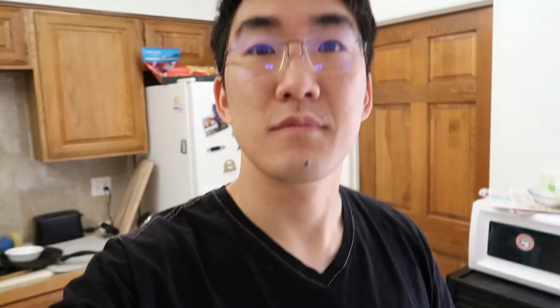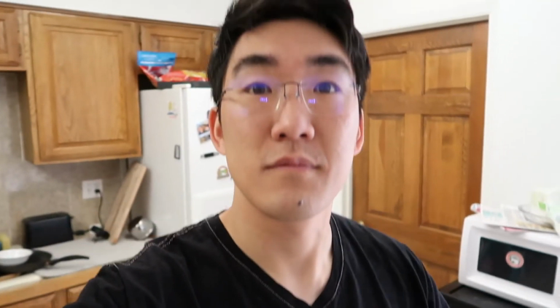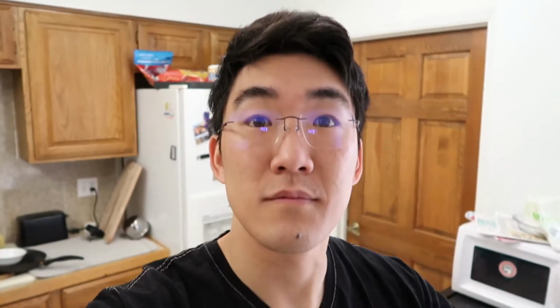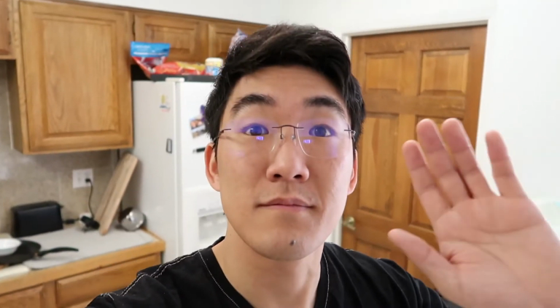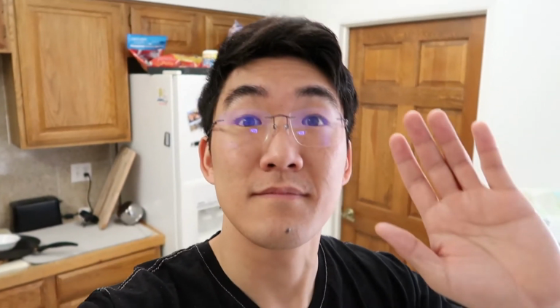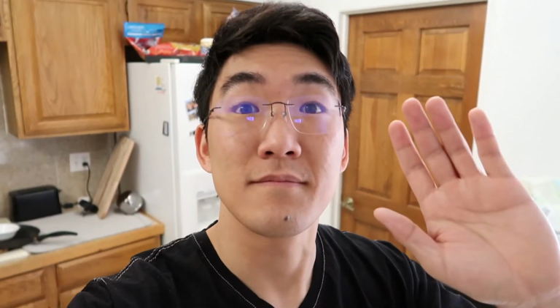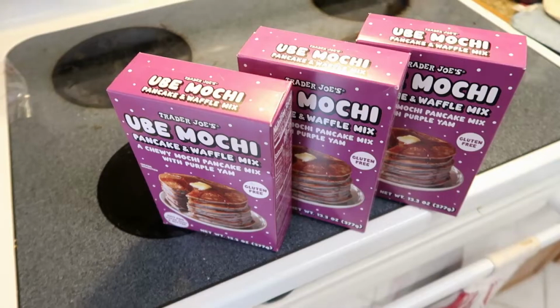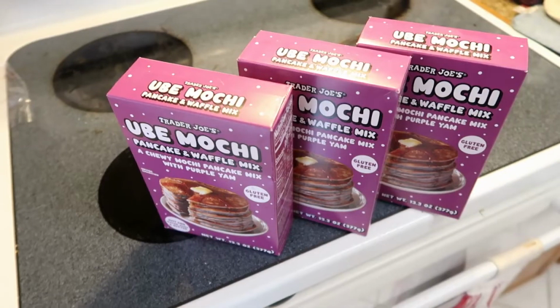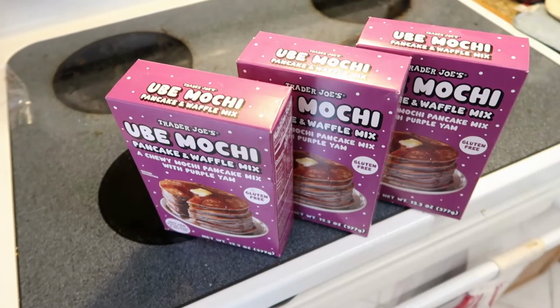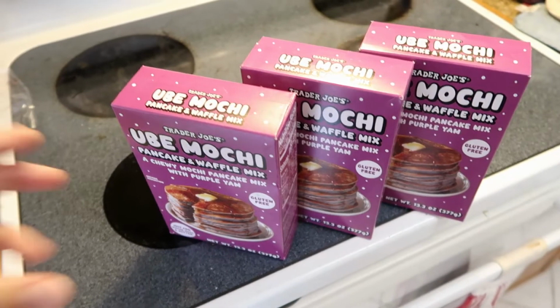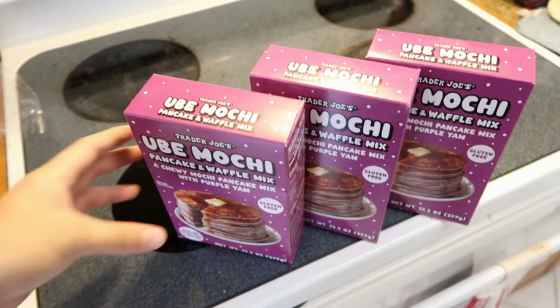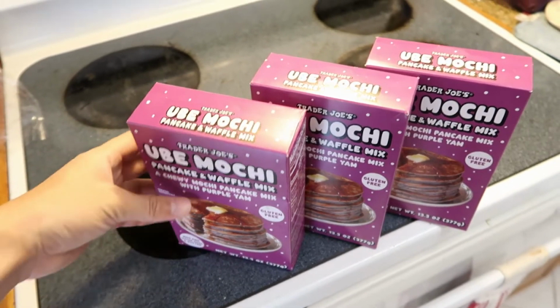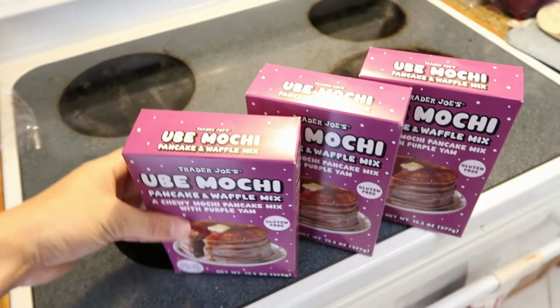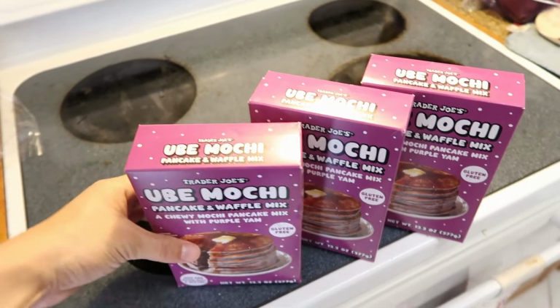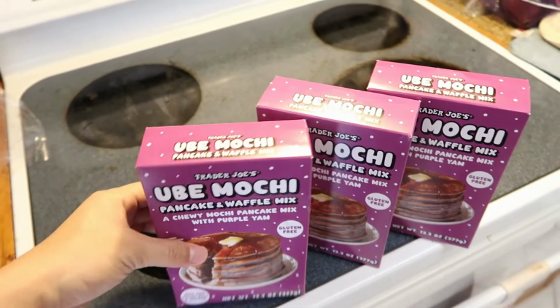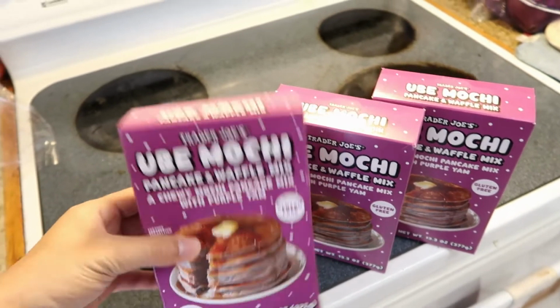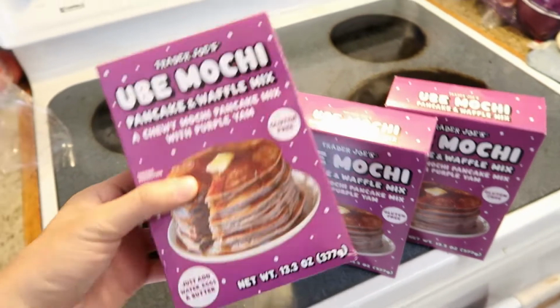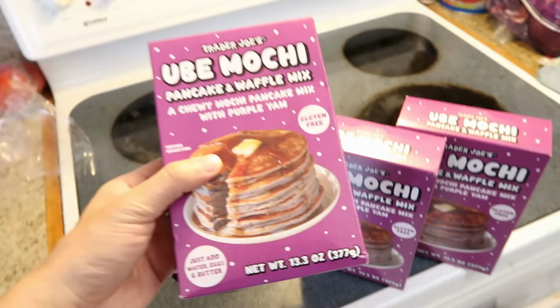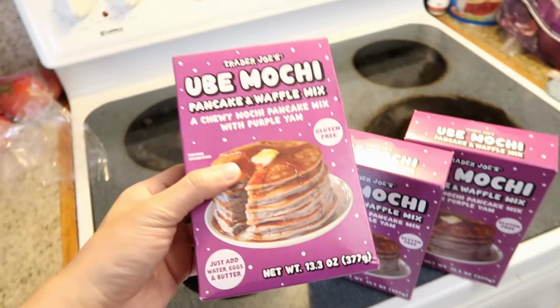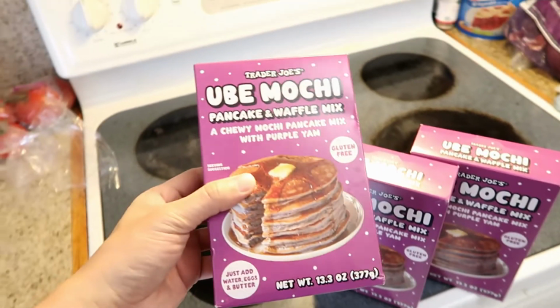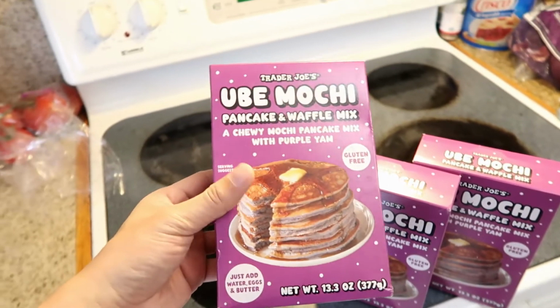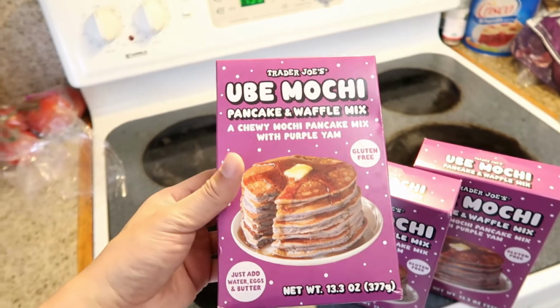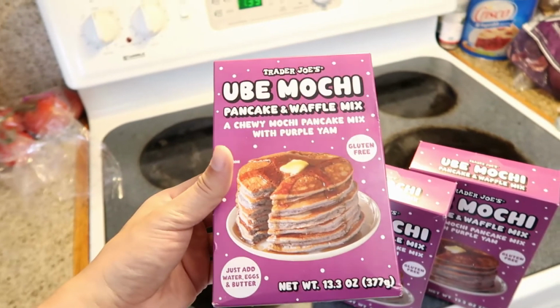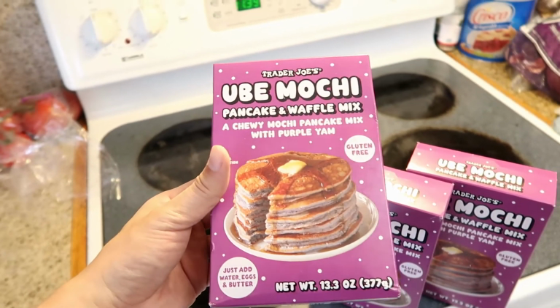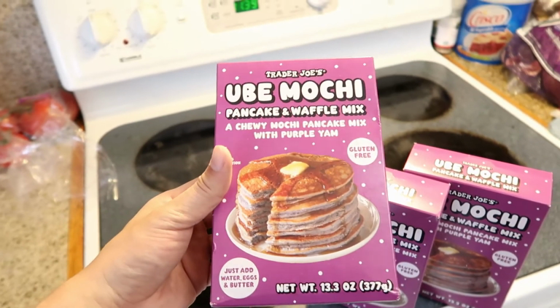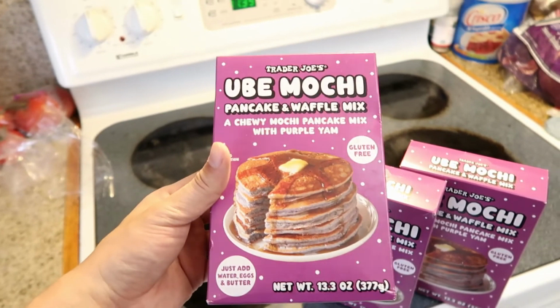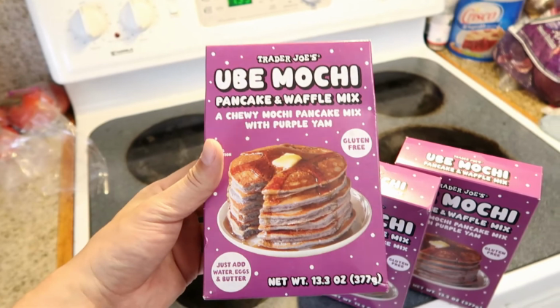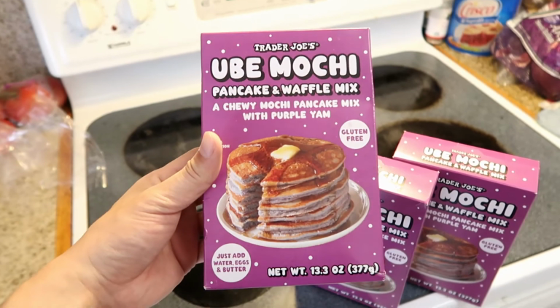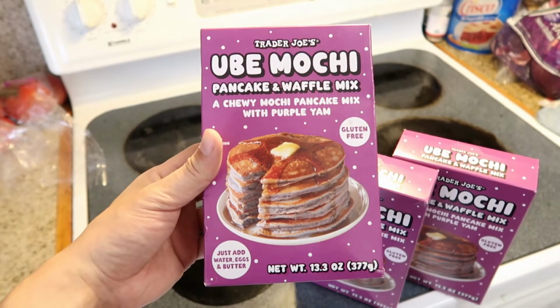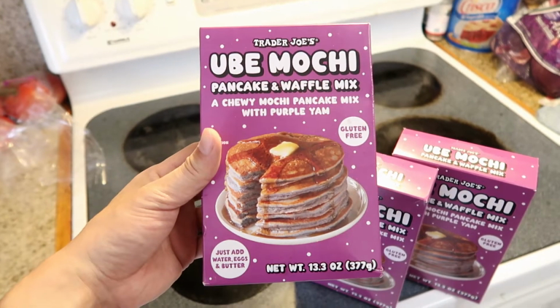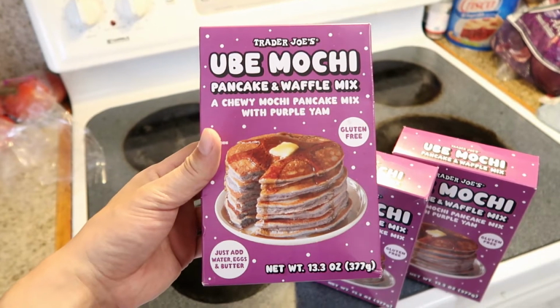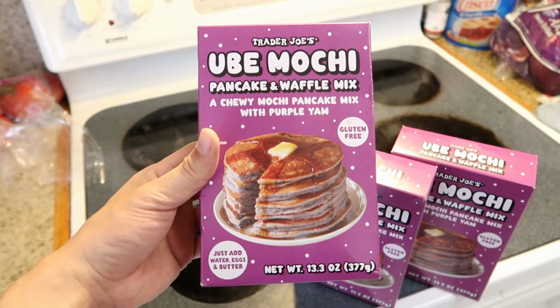Hey there, today I got this ube mochi pancake and waffle mix from Trader Joe's and I'm gonna be trying it today.